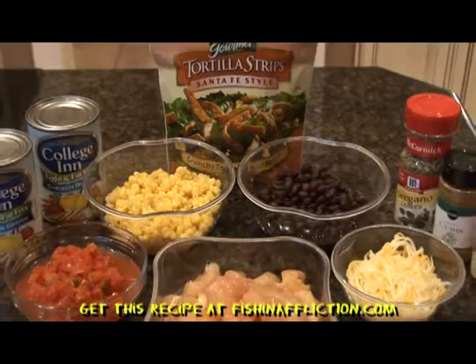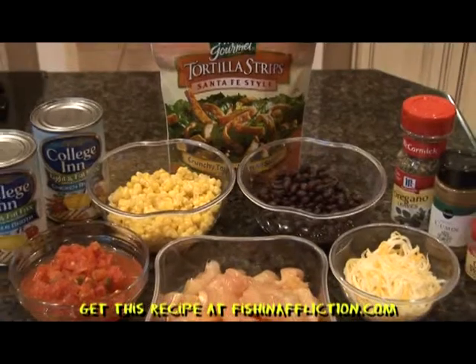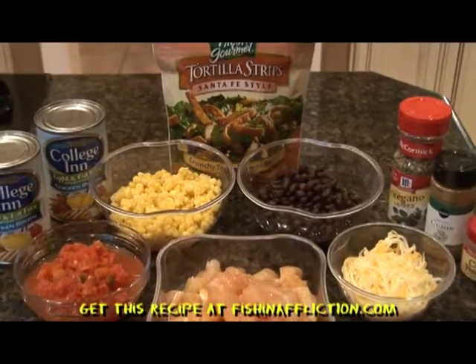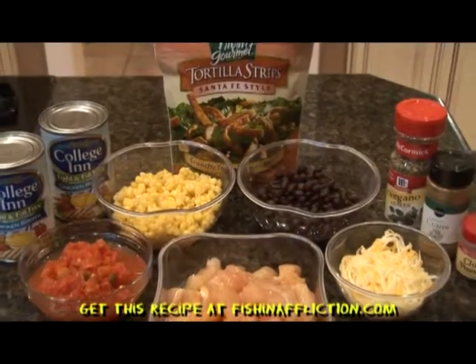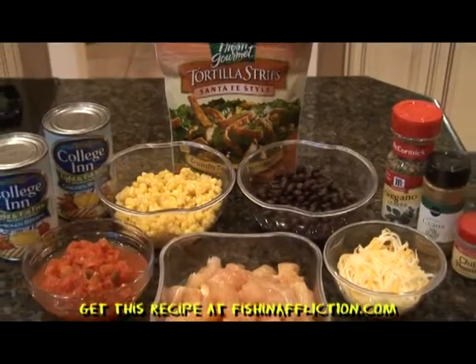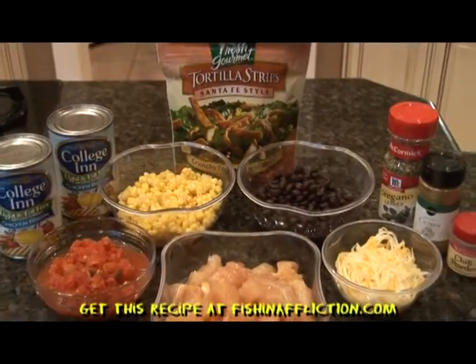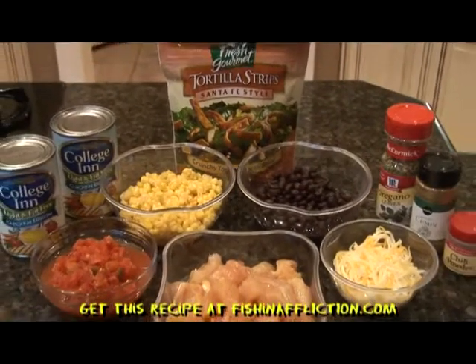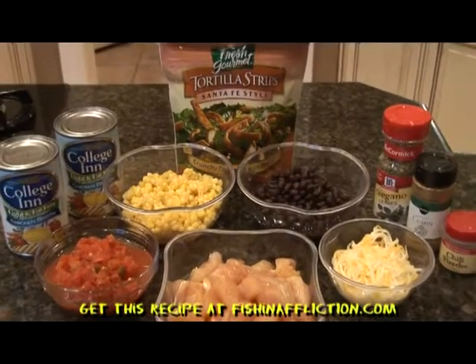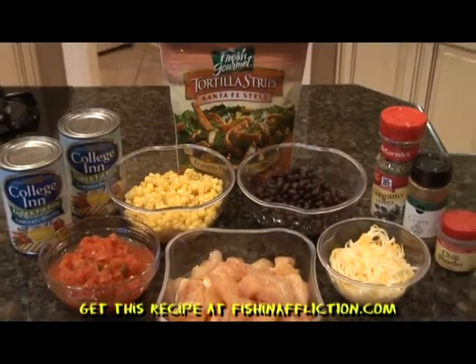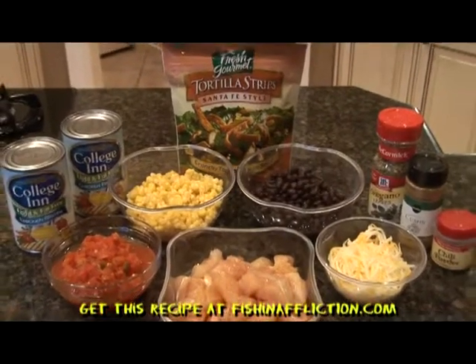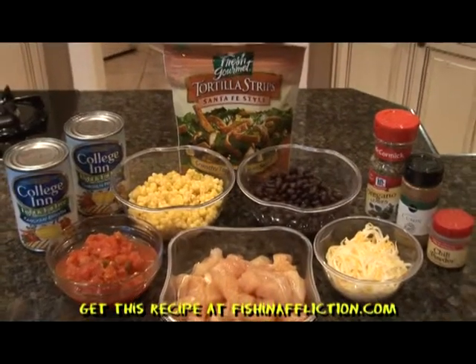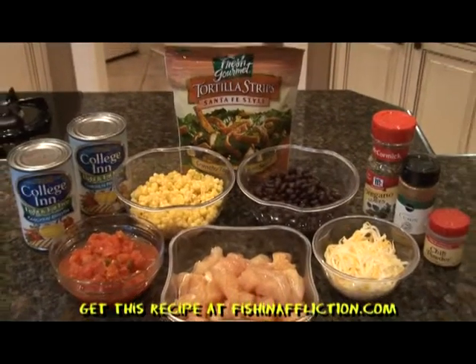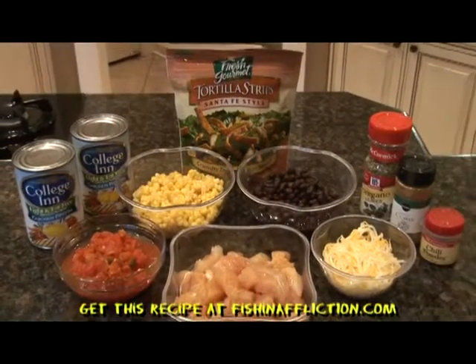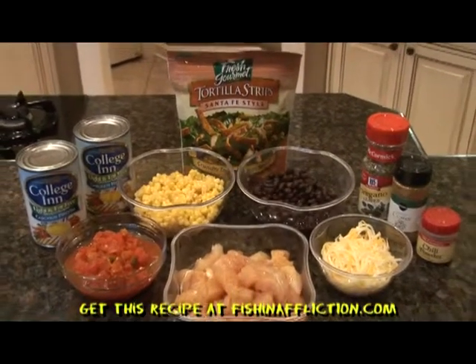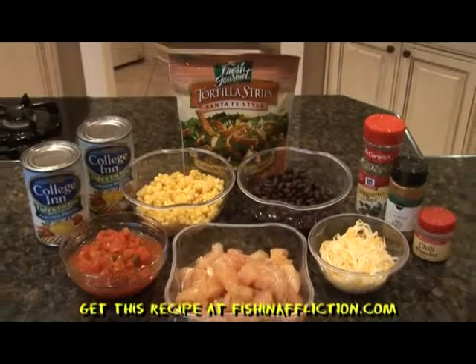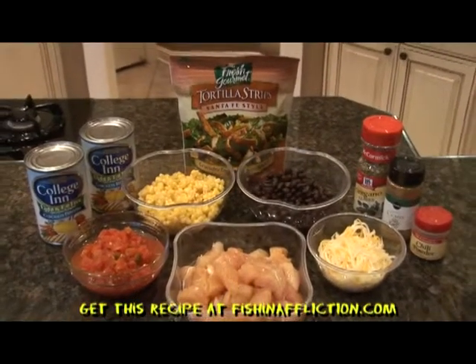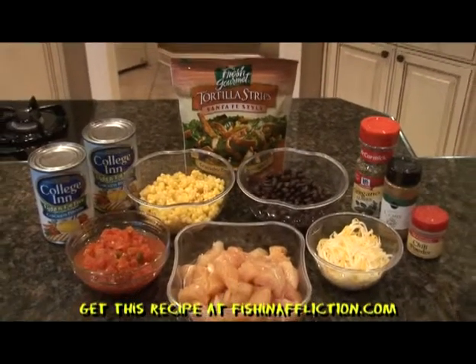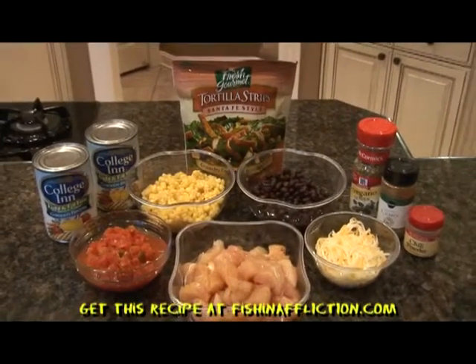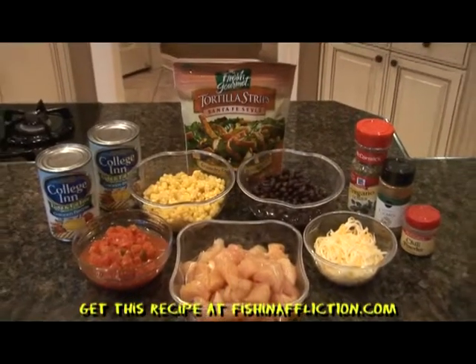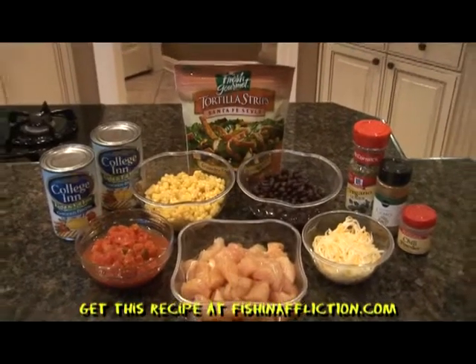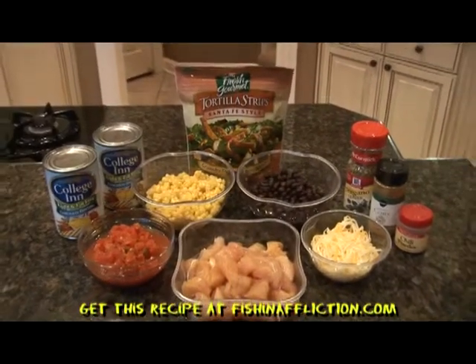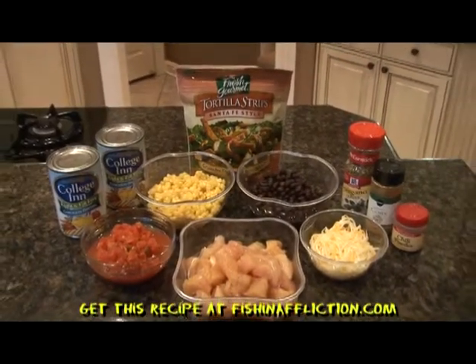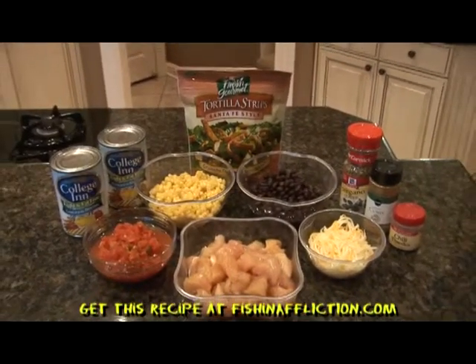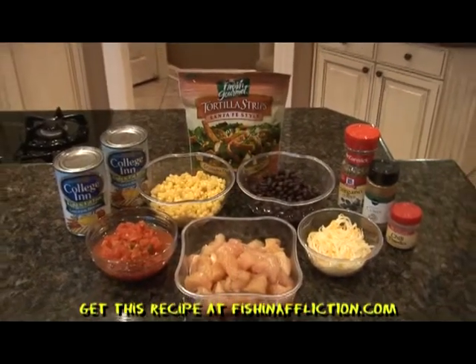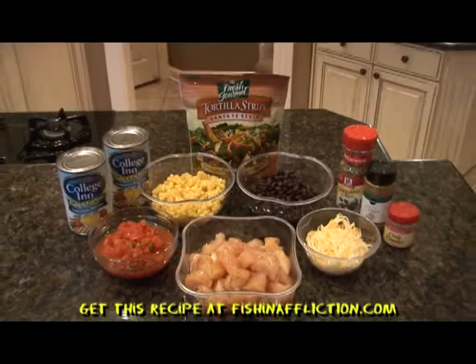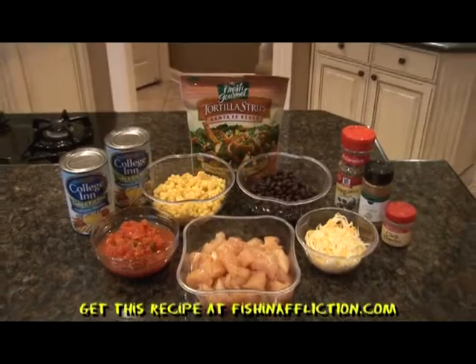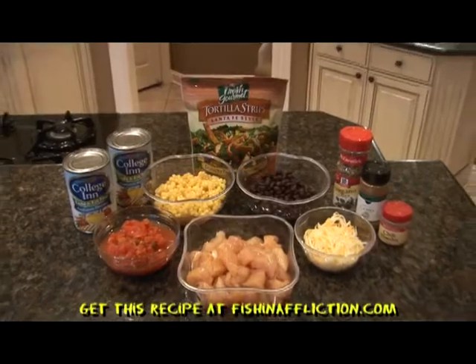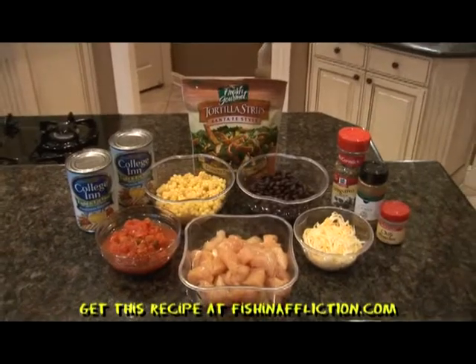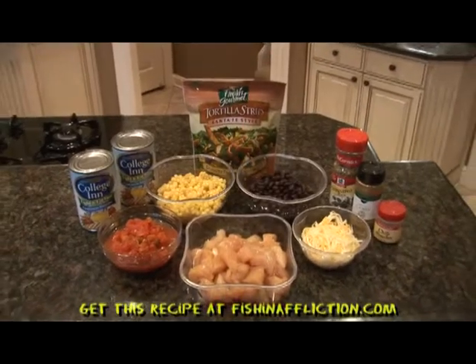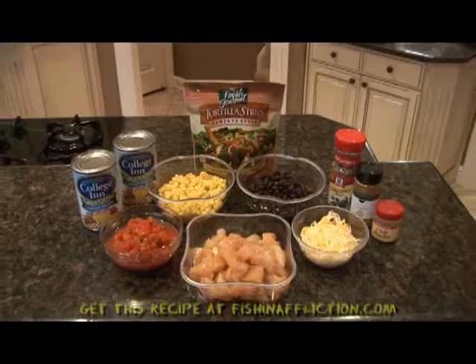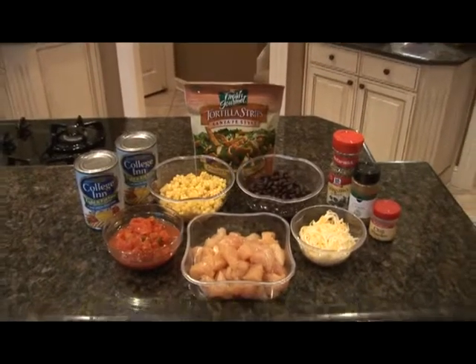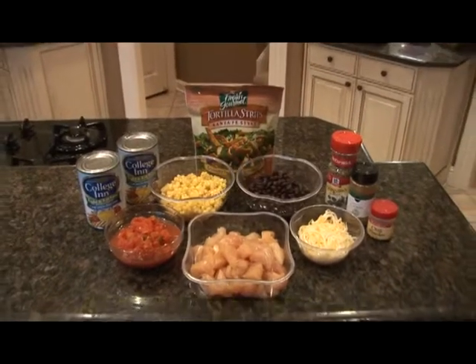You'll also need 1 can of Rotel drained, 1 half teaspoon of cumin, chili powder, and dried oregano, shredded Mexican cheese, and tortilla strips.